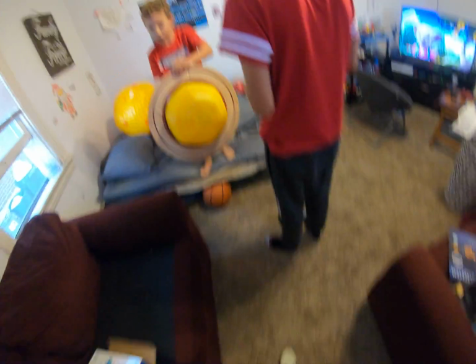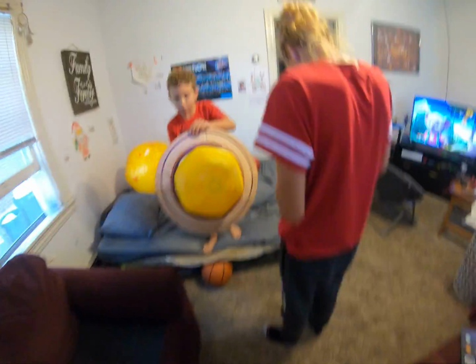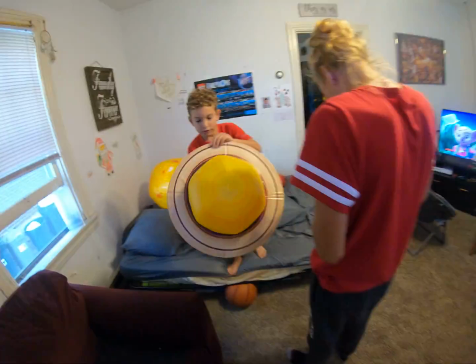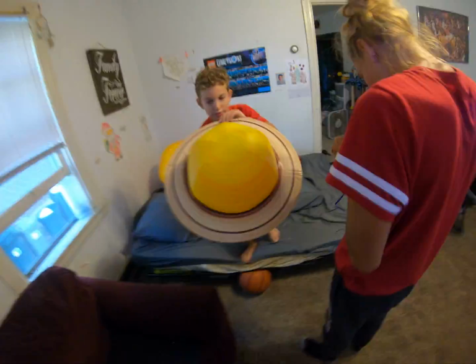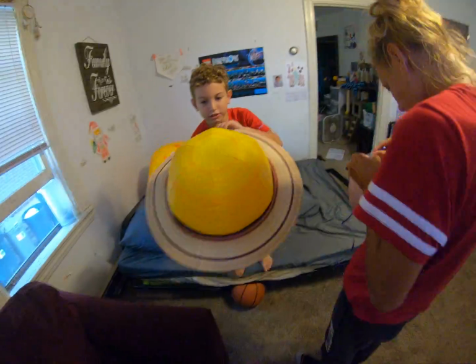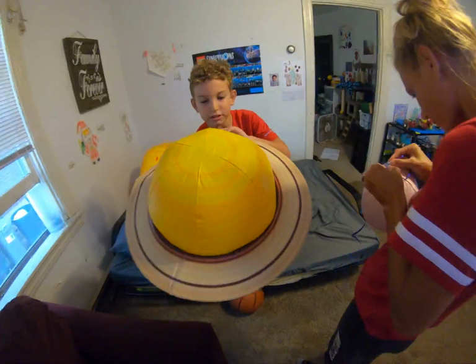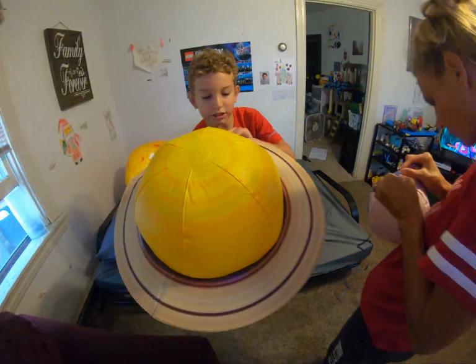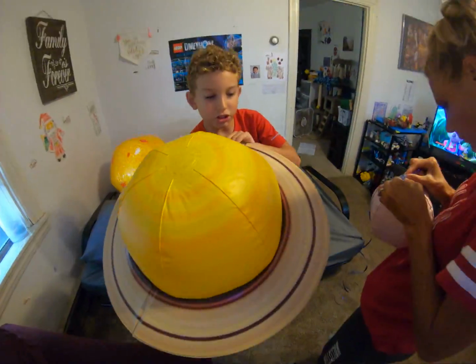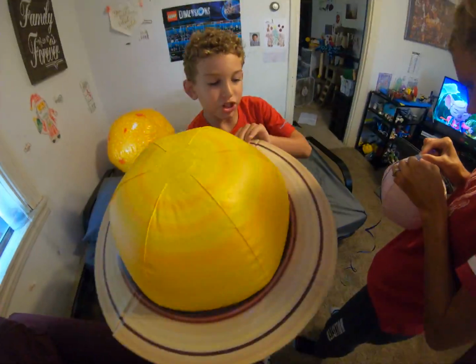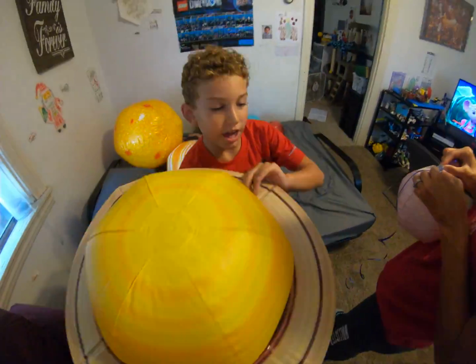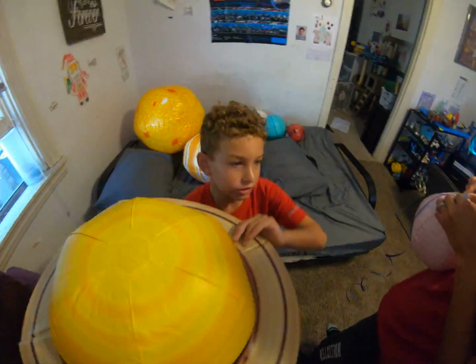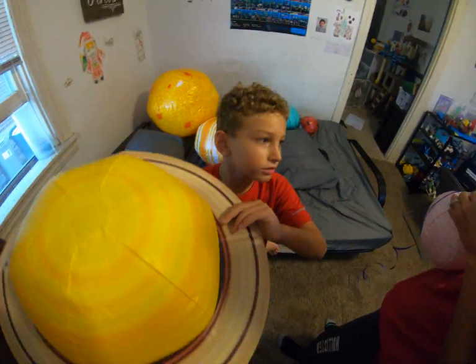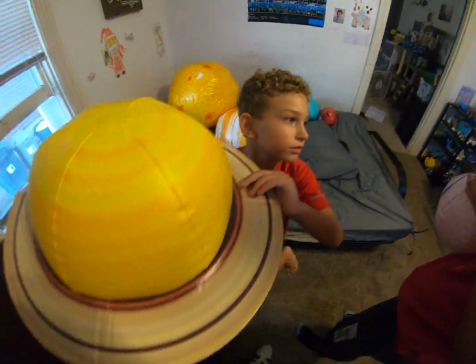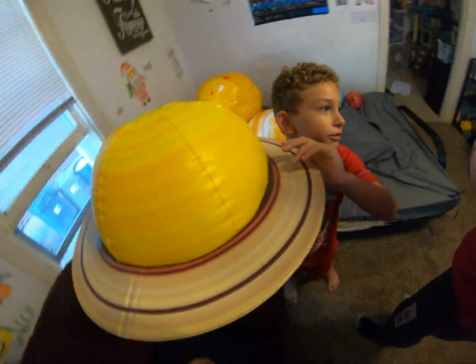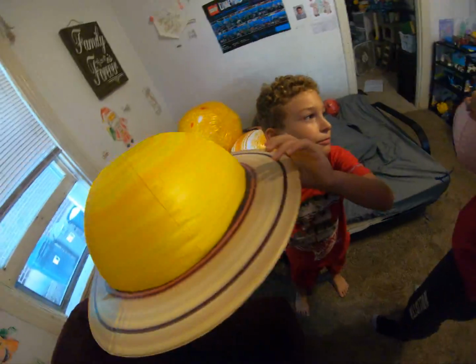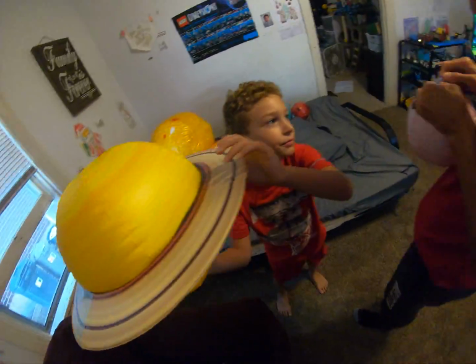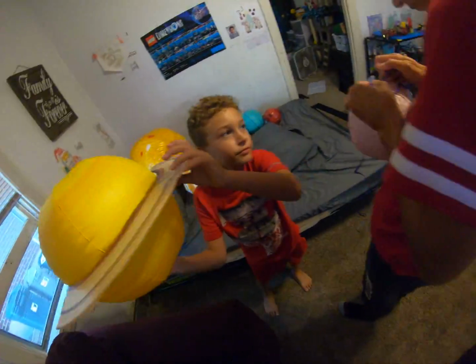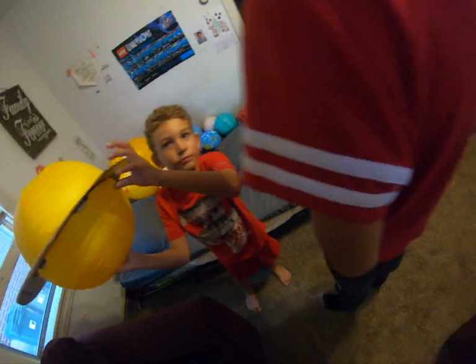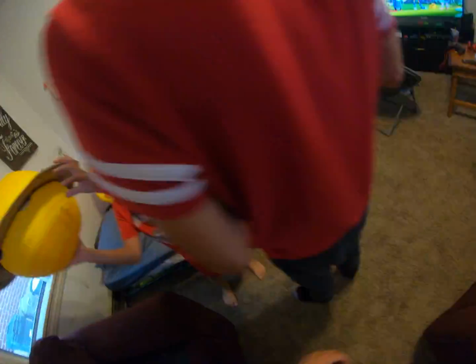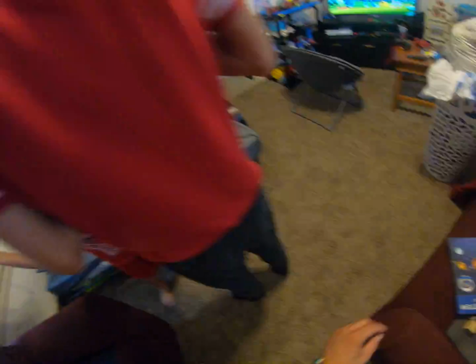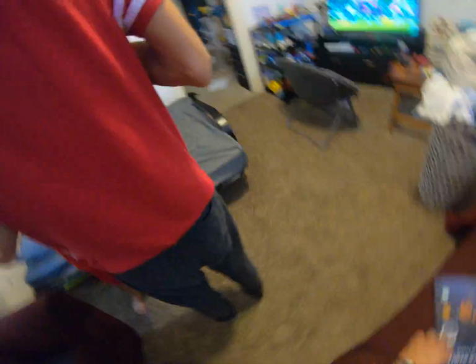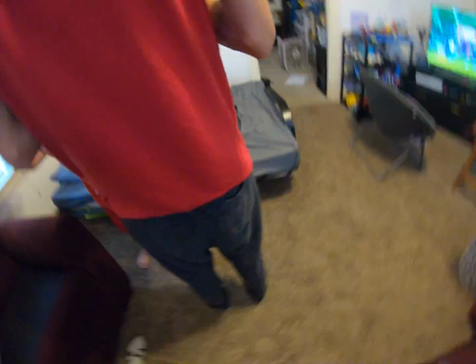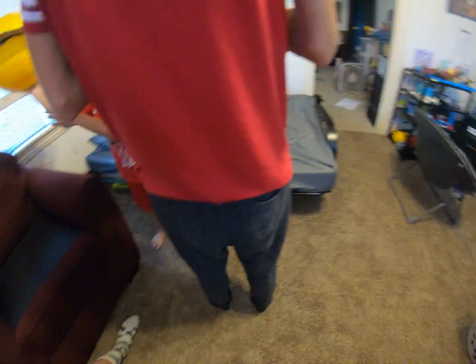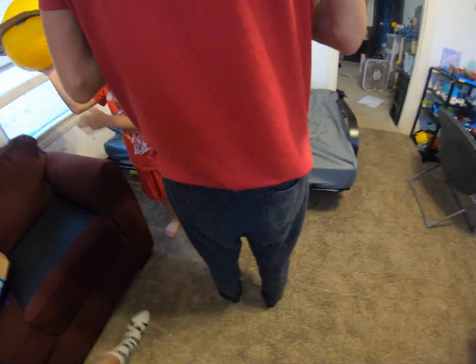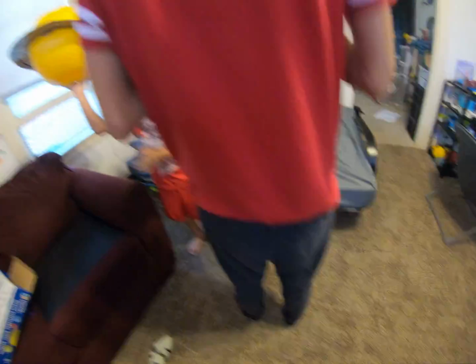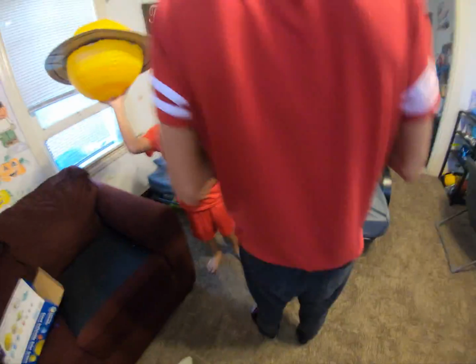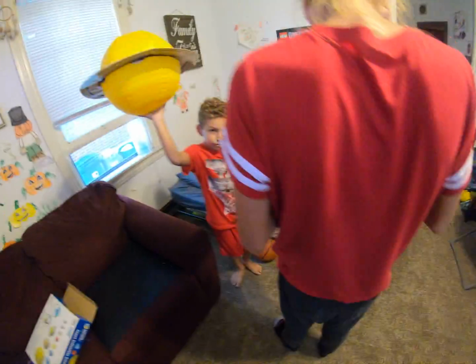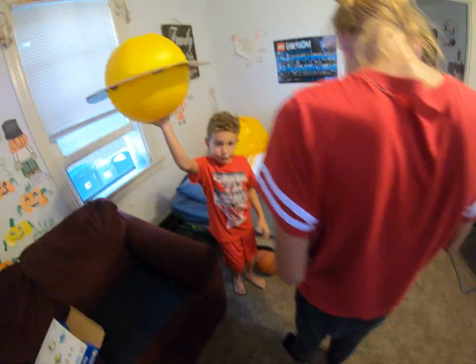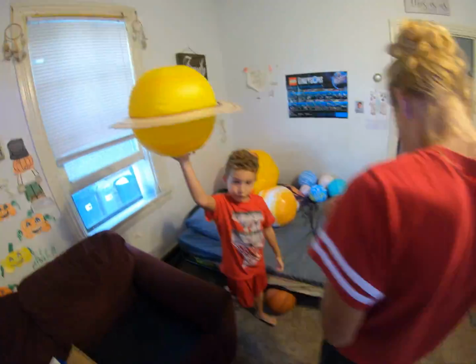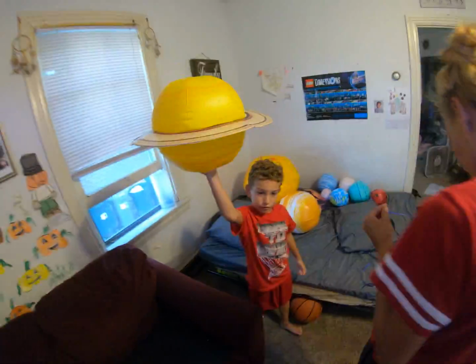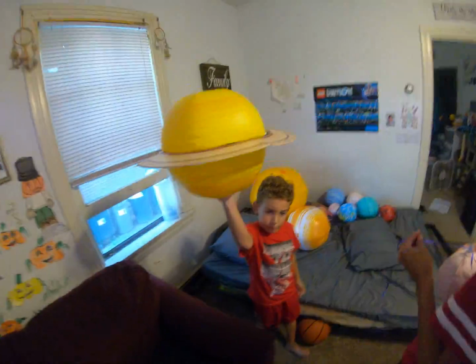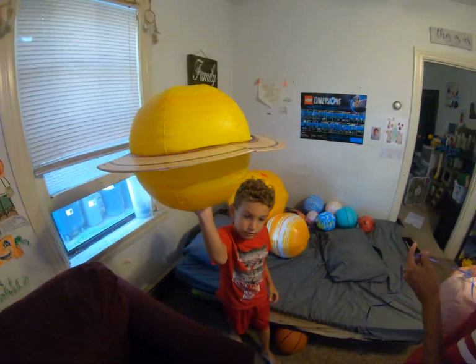Look at this — this is Saturn. That's Saturn? Yeah, you'll feel it.